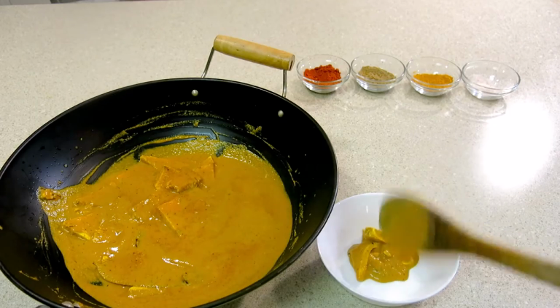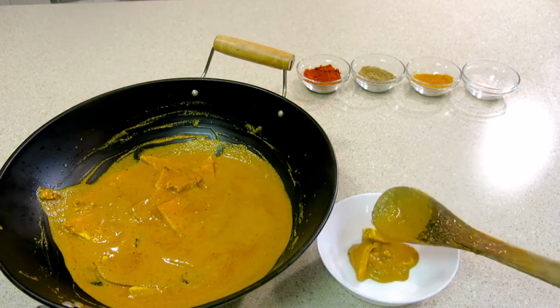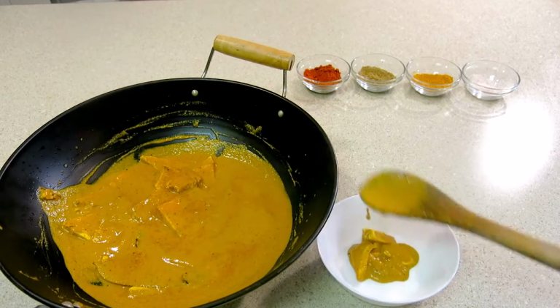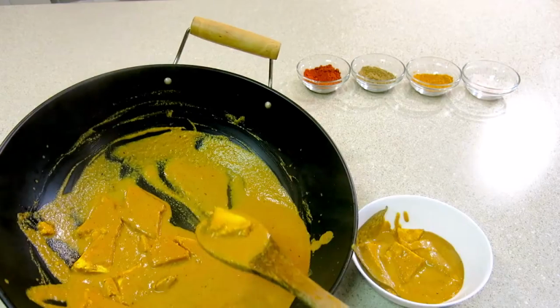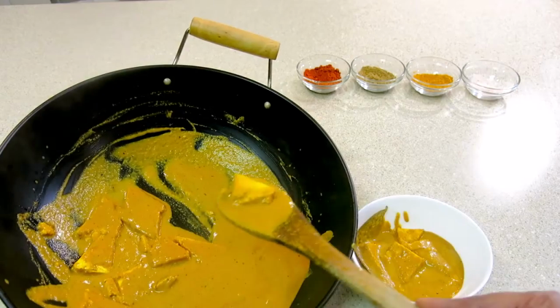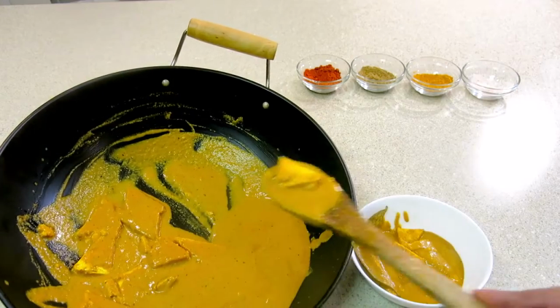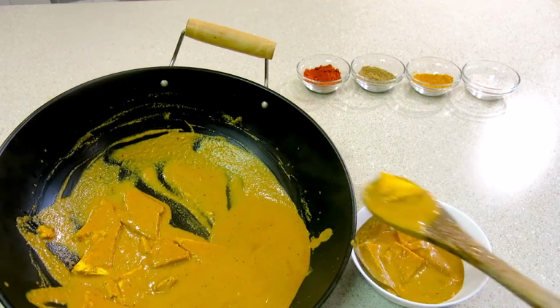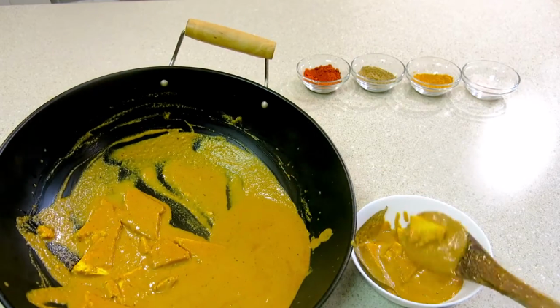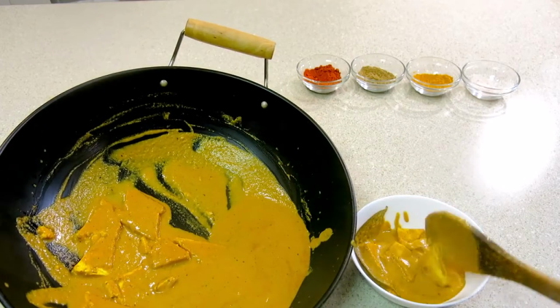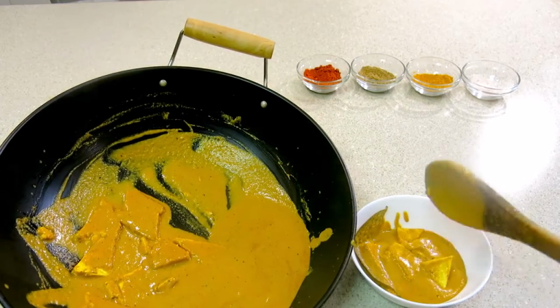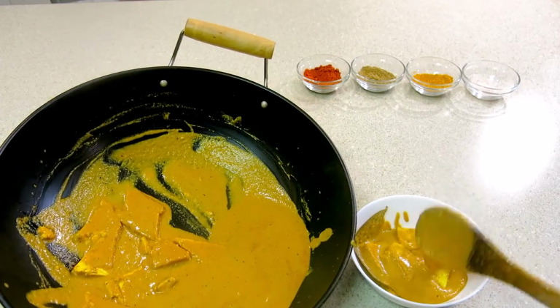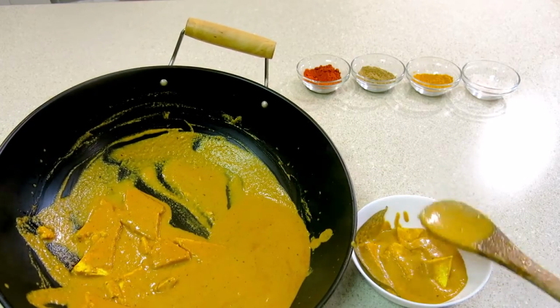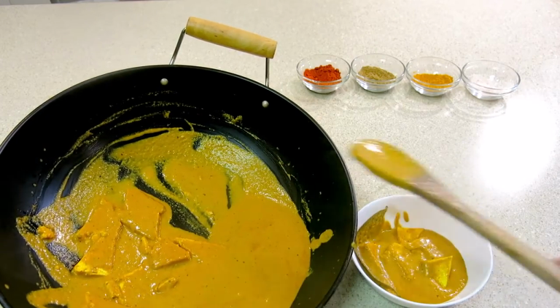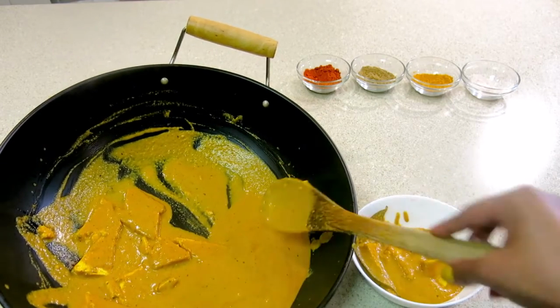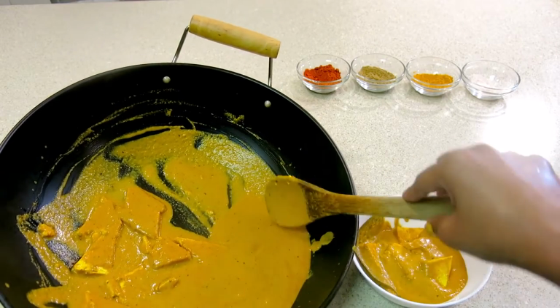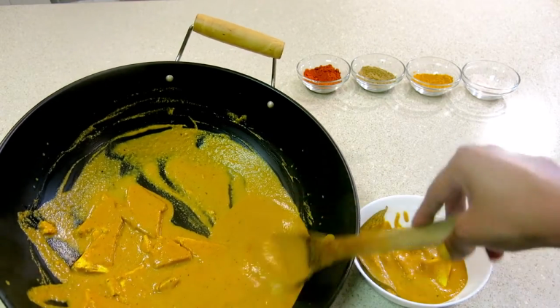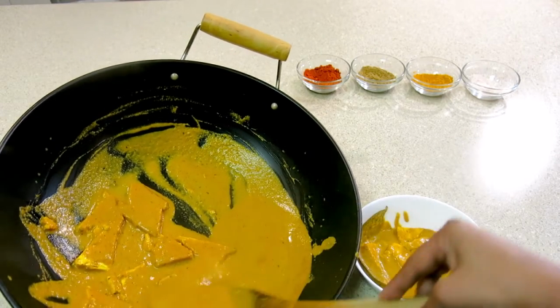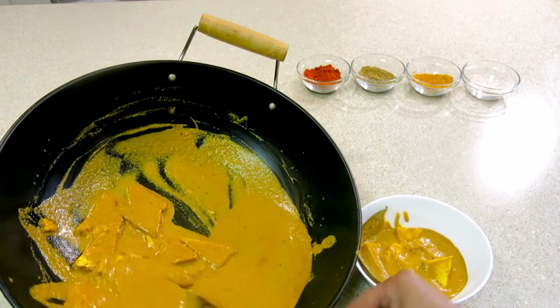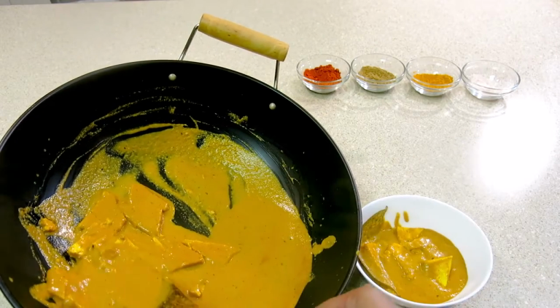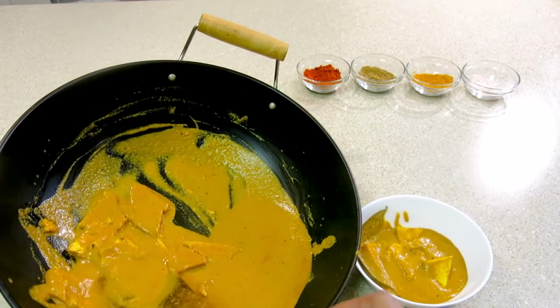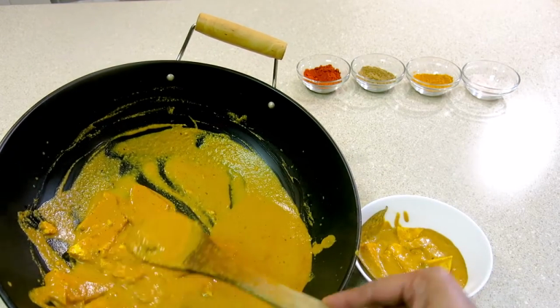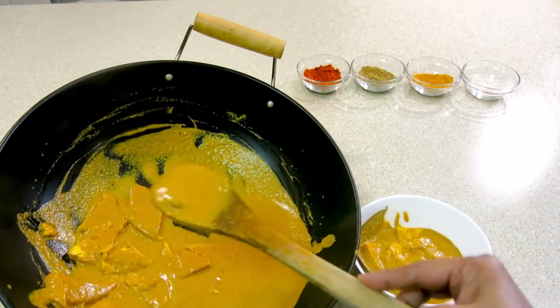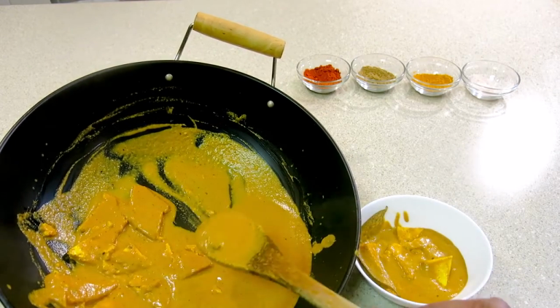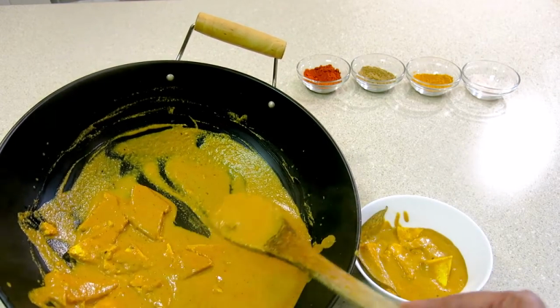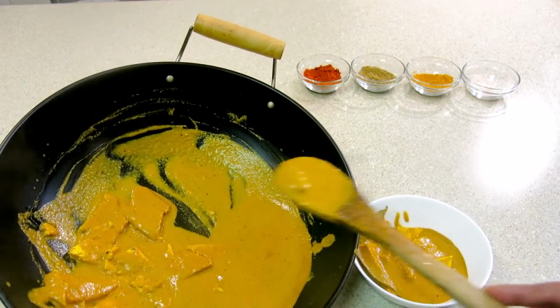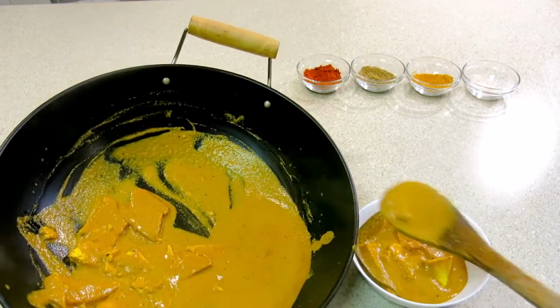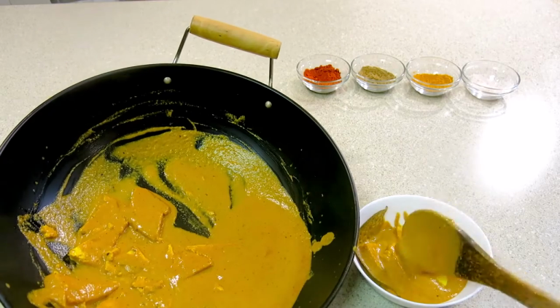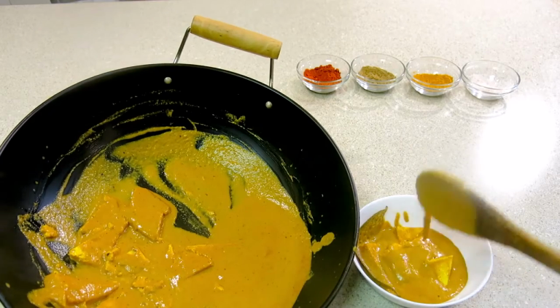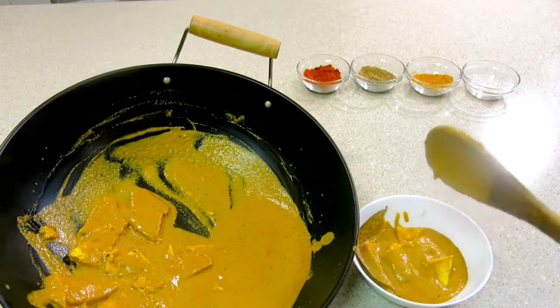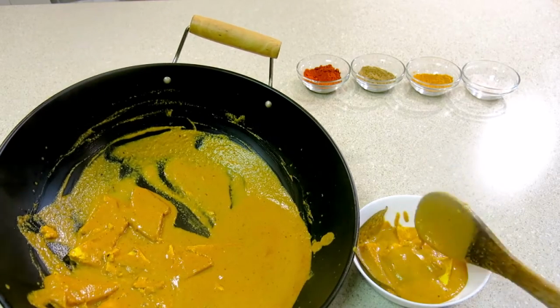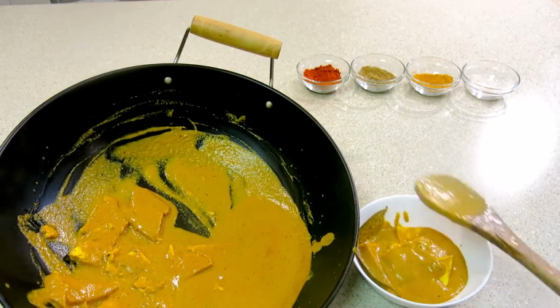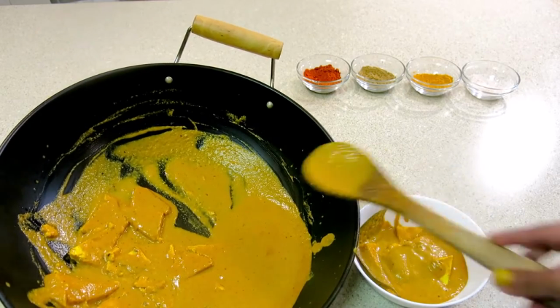How can you make a creamy, restaurant-style dish like this? Please check this recipe.